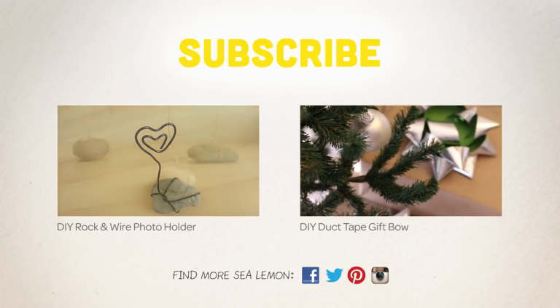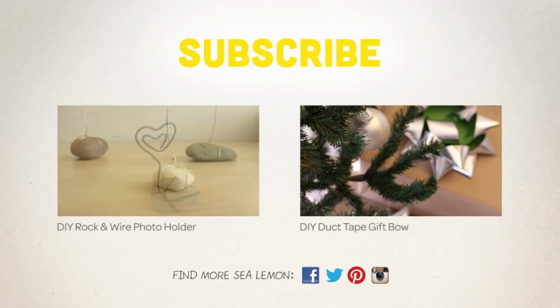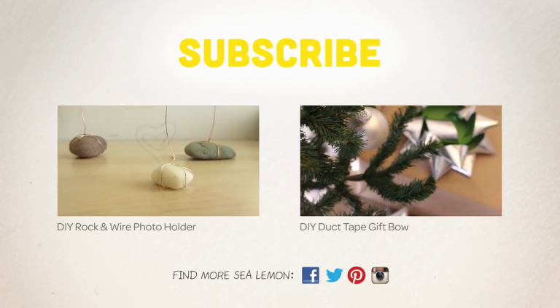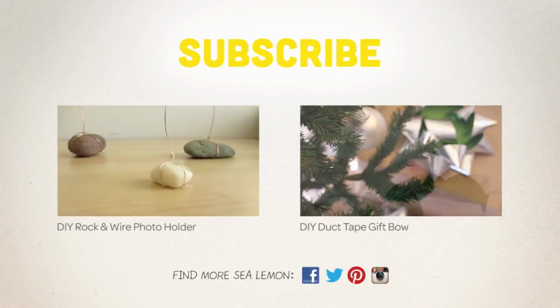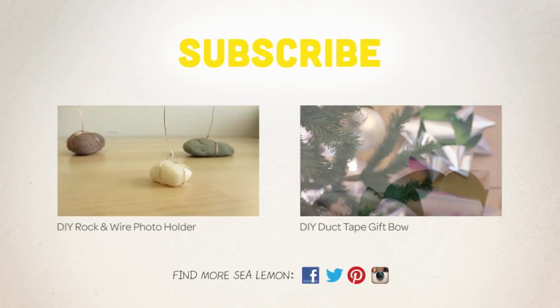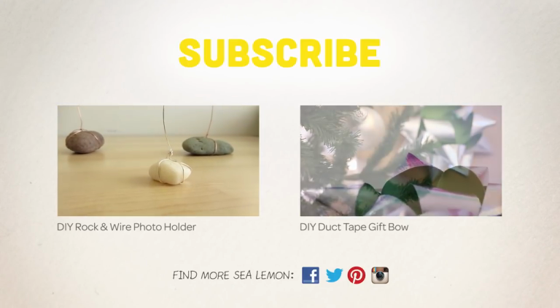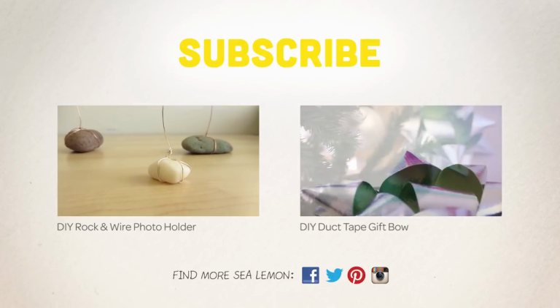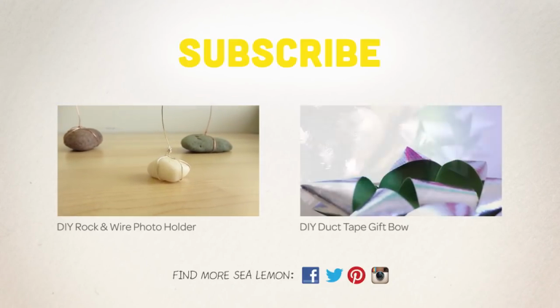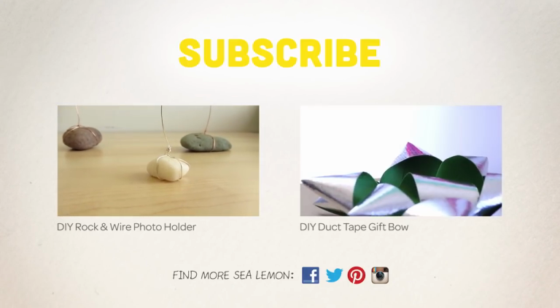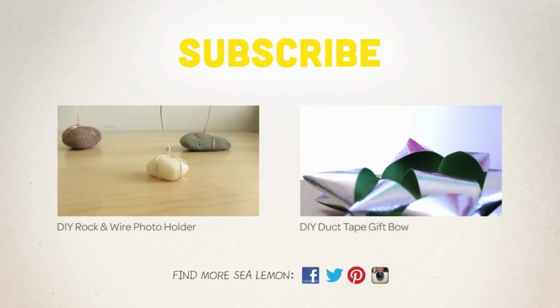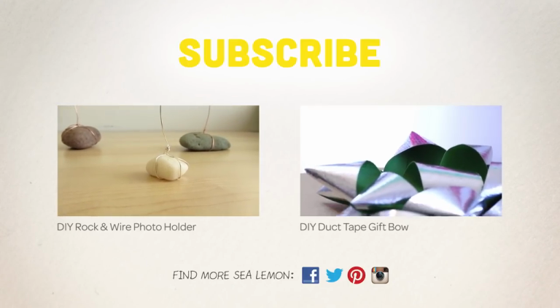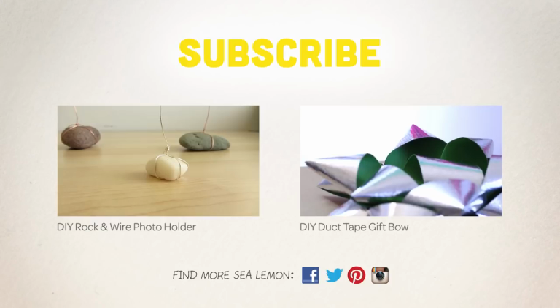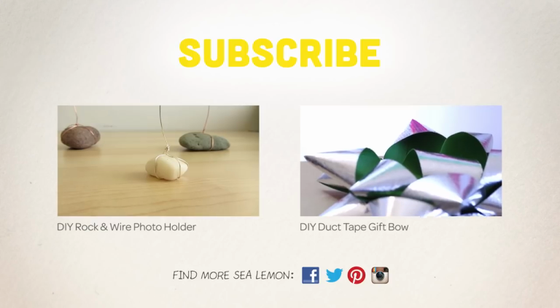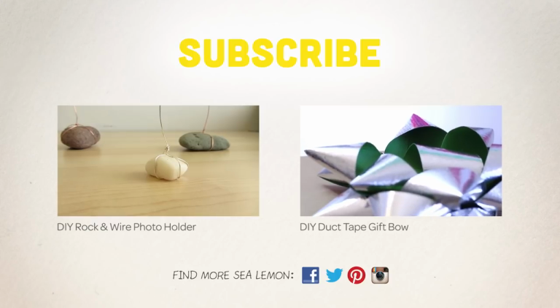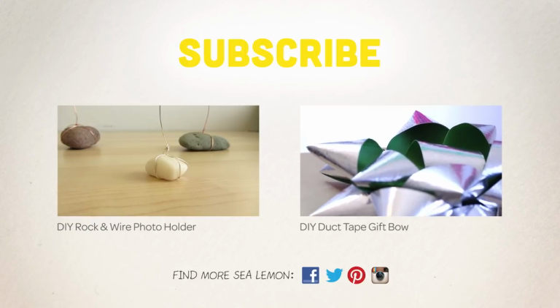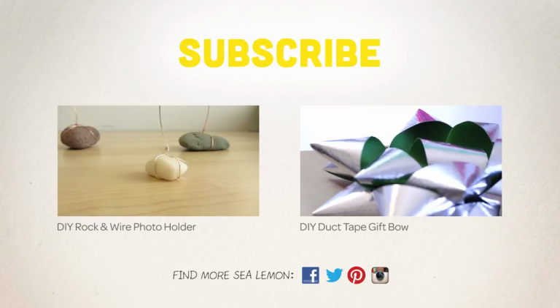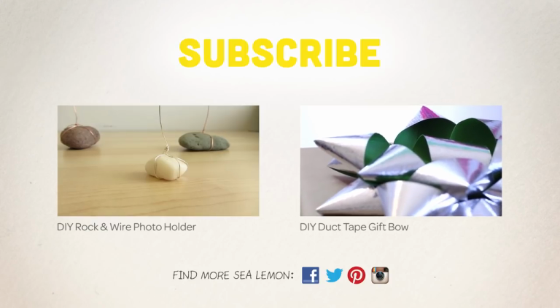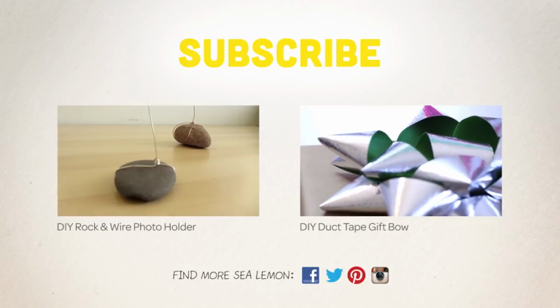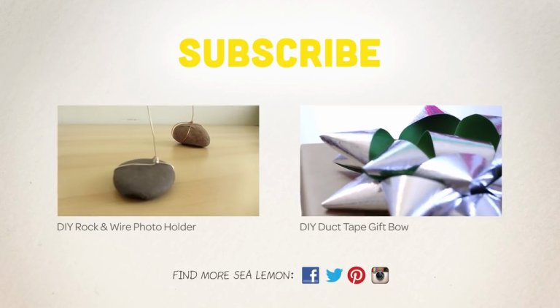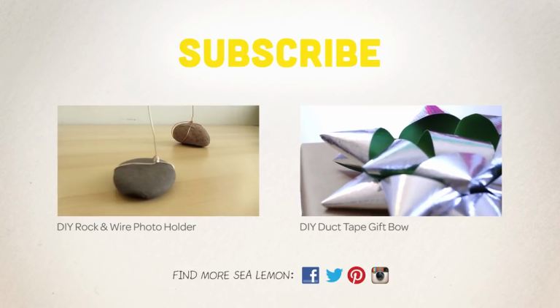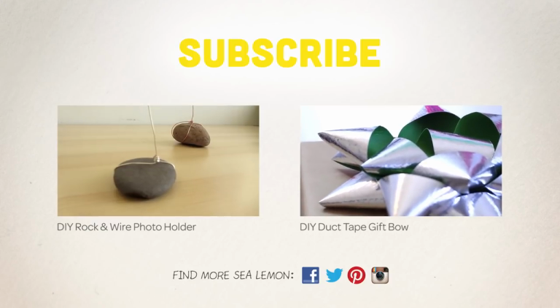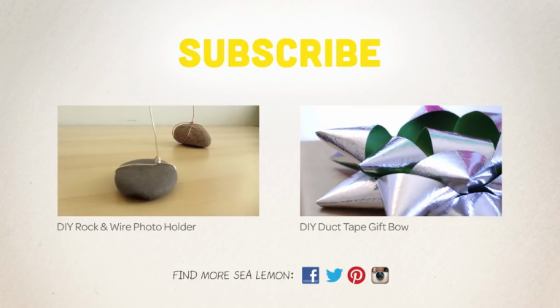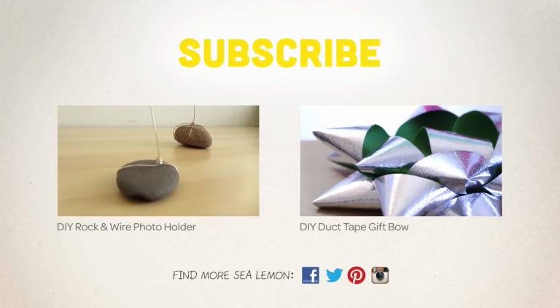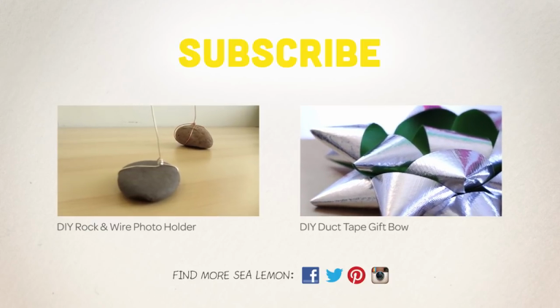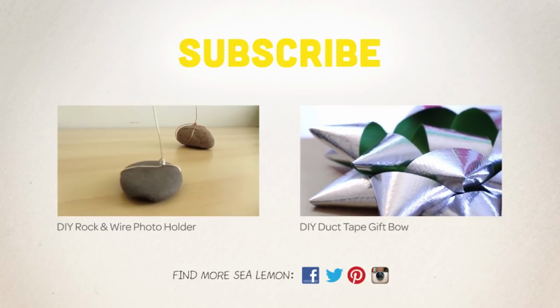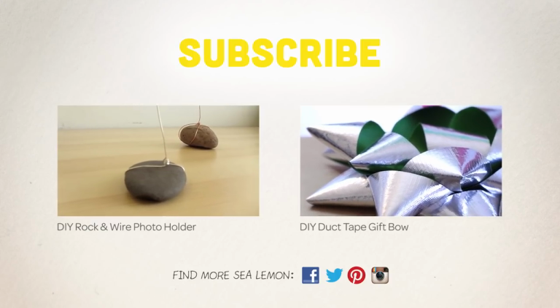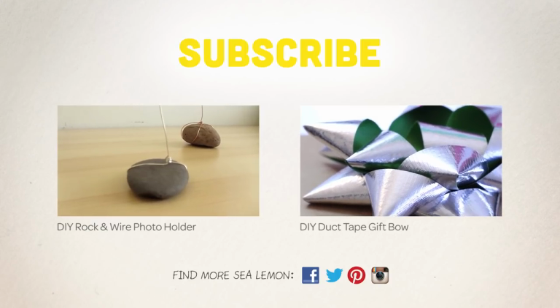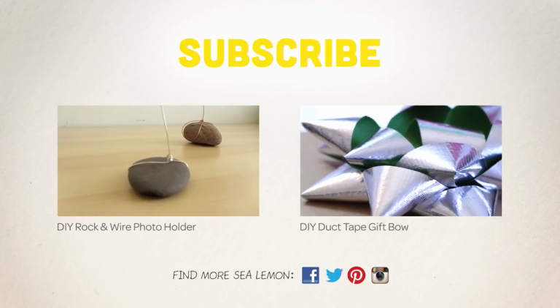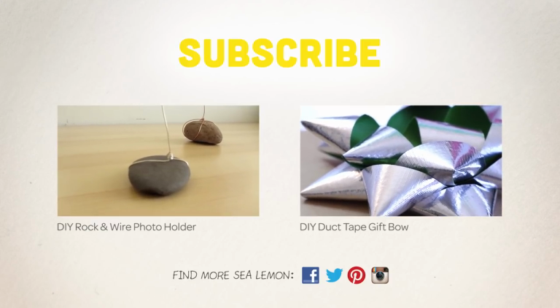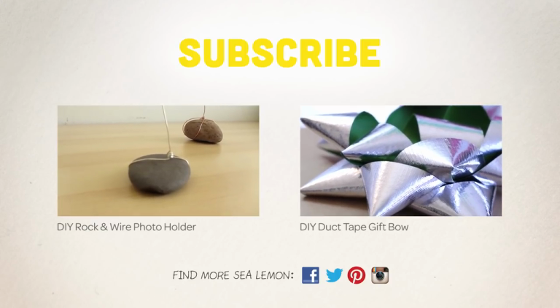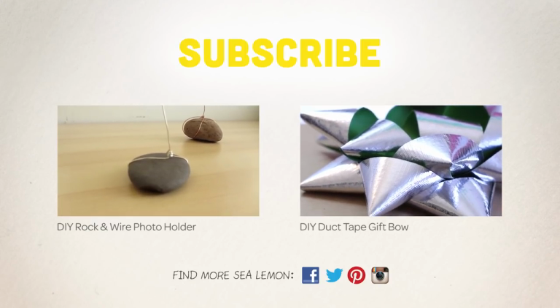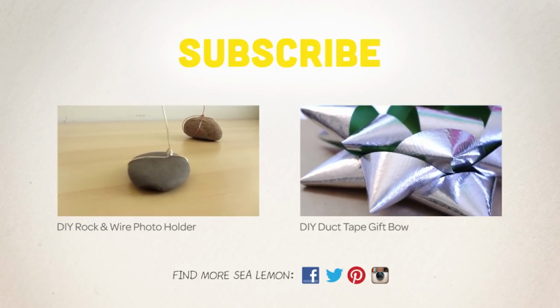For more DIYs, check out these two videos here and you can also find the links and more in the description below.